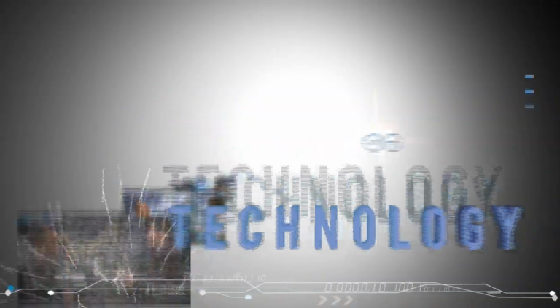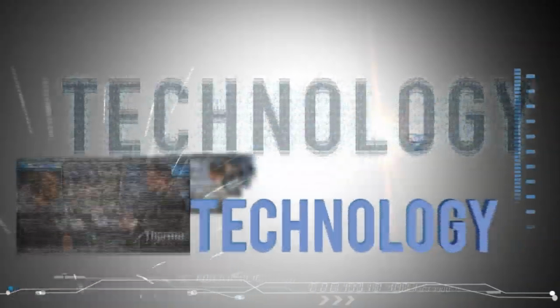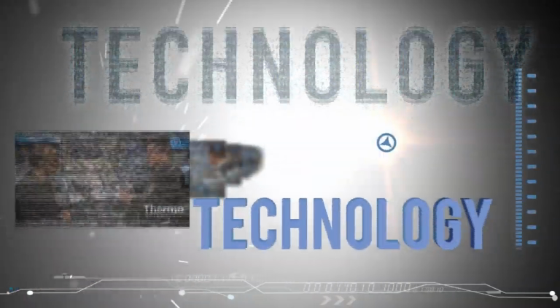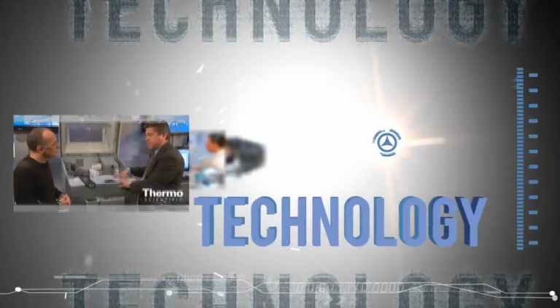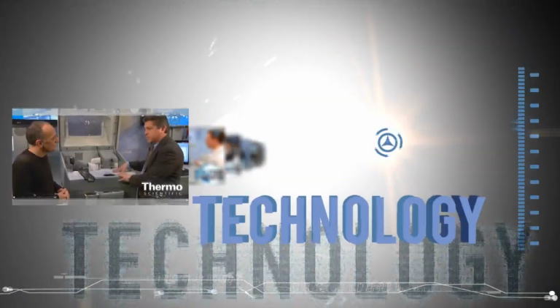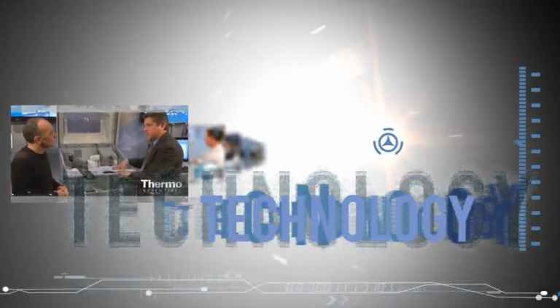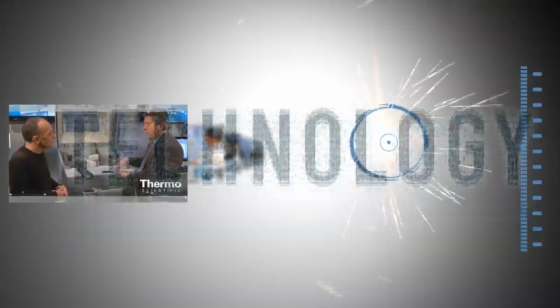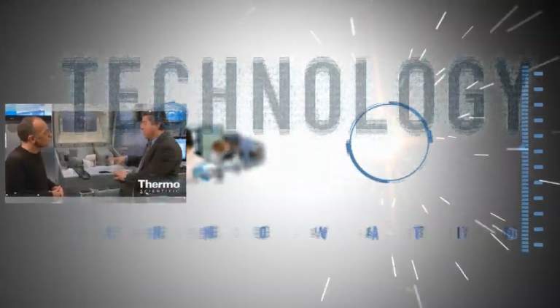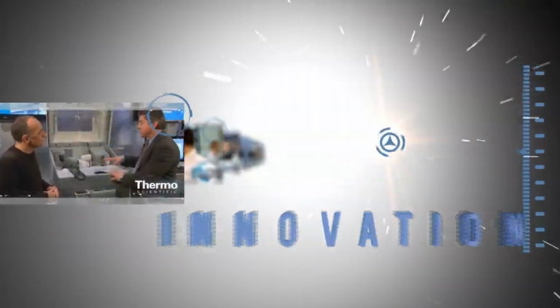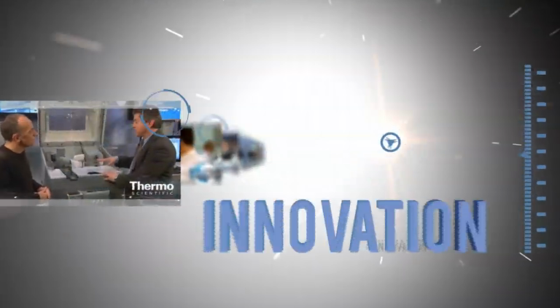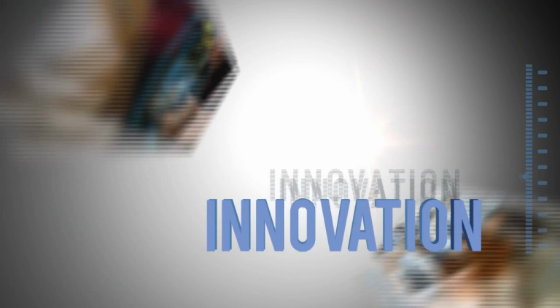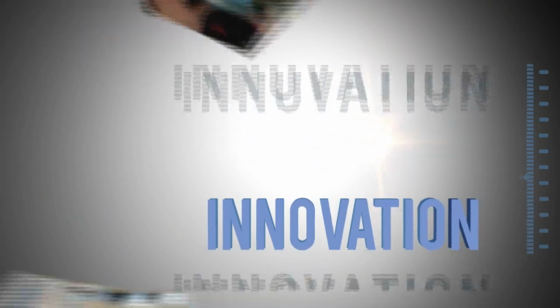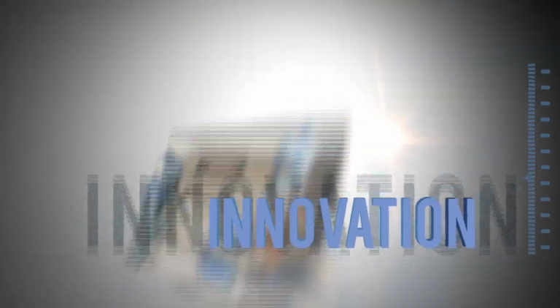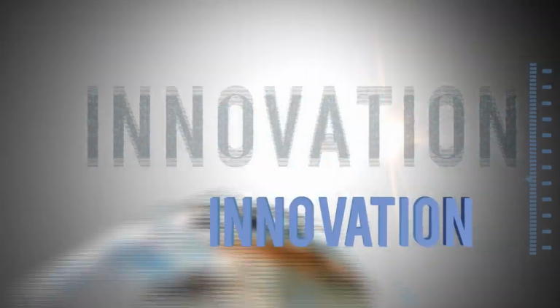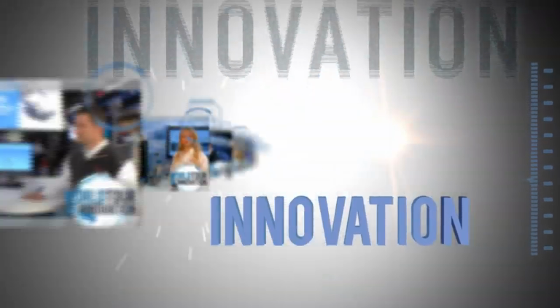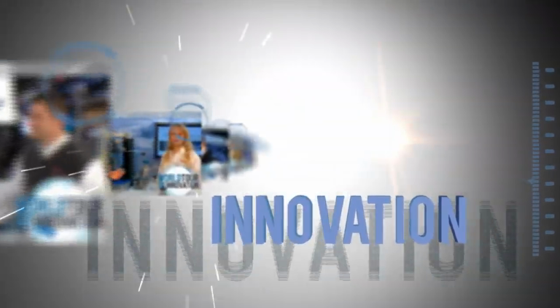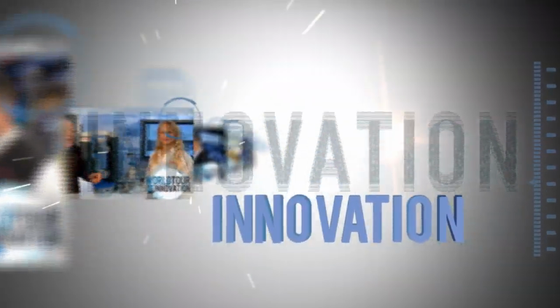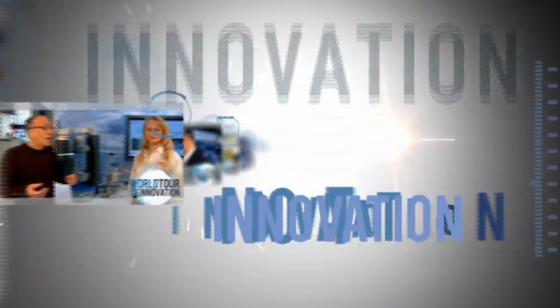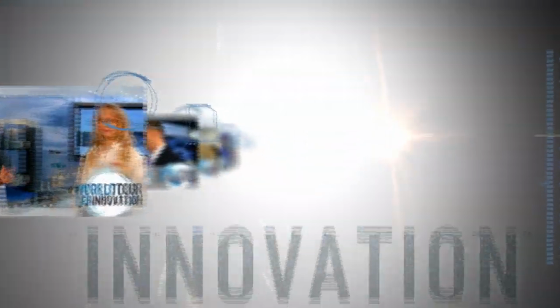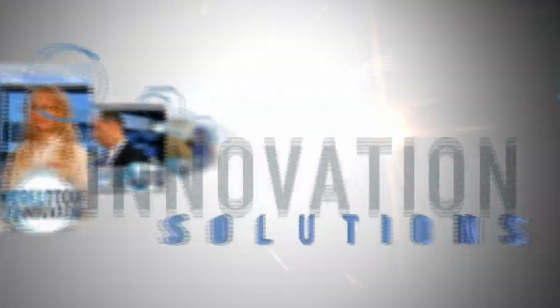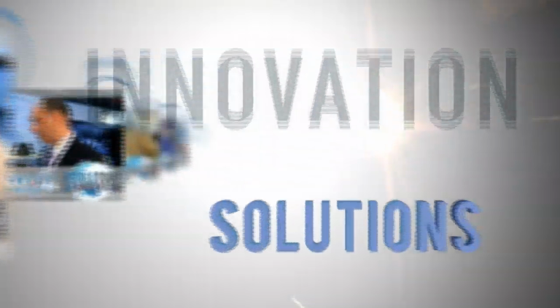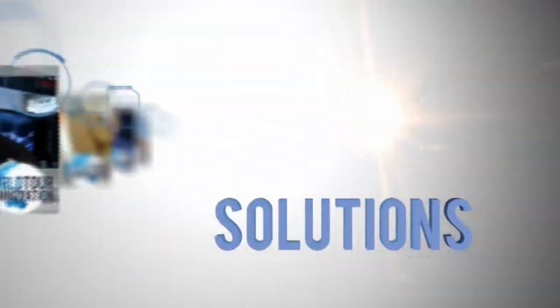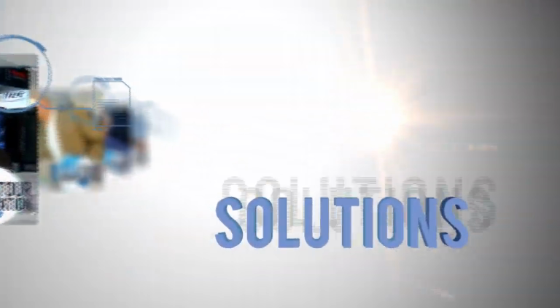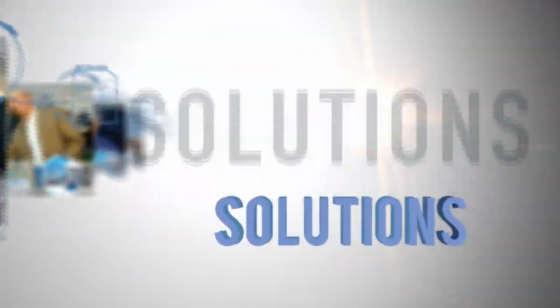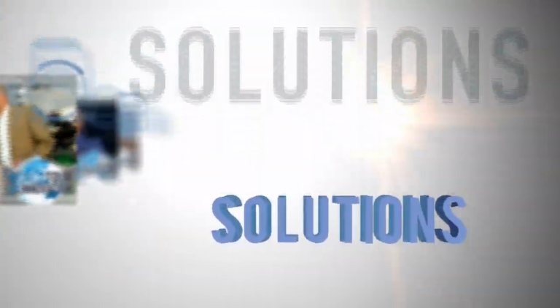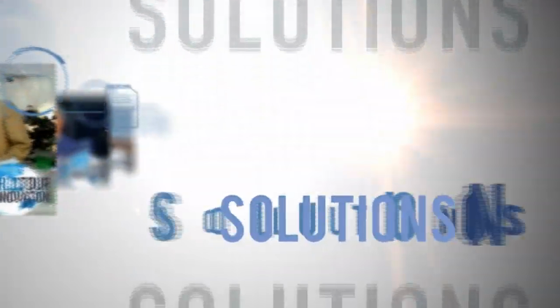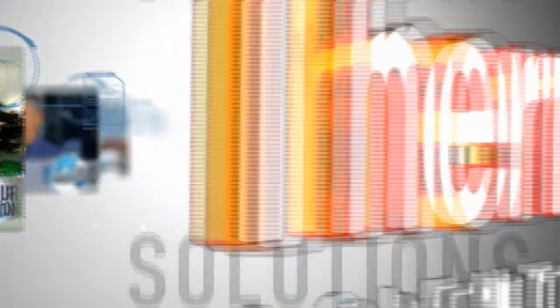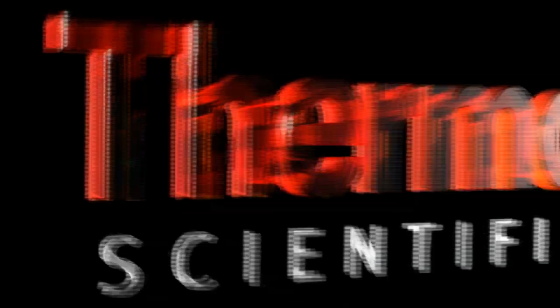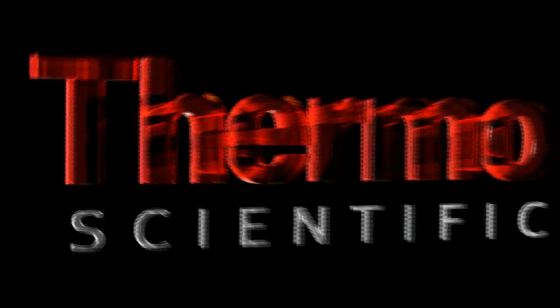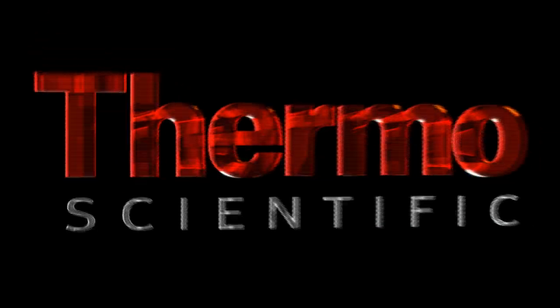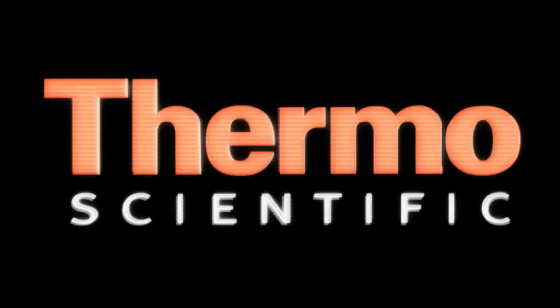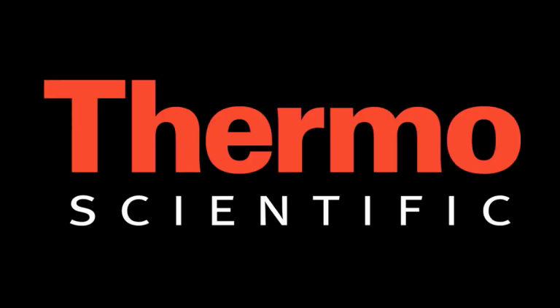Learn more at thermoscientific.com/Brahms.